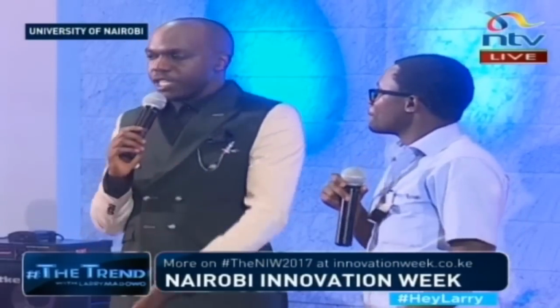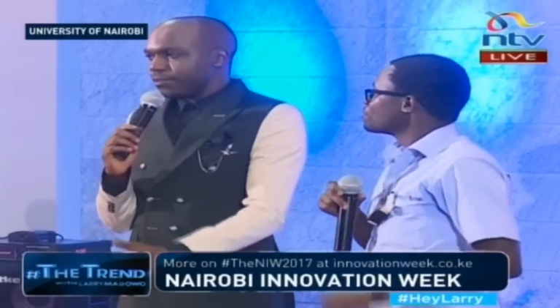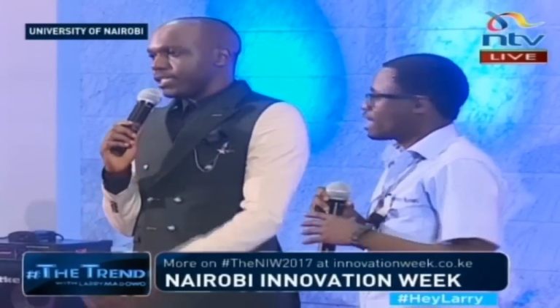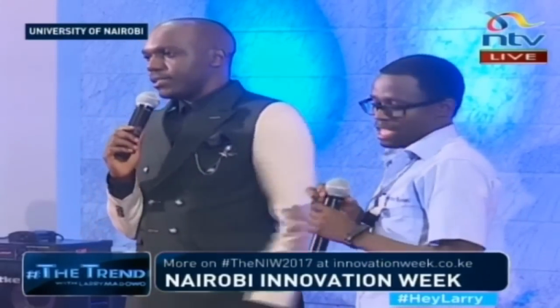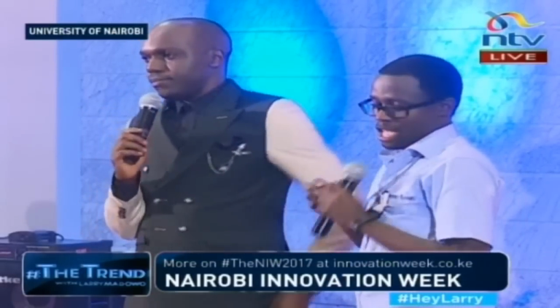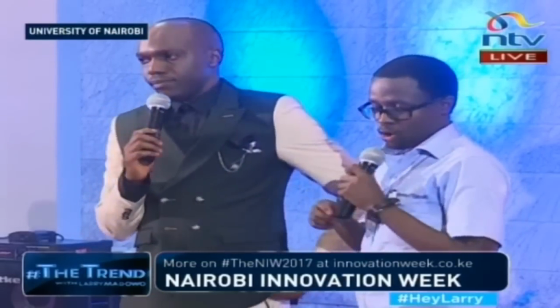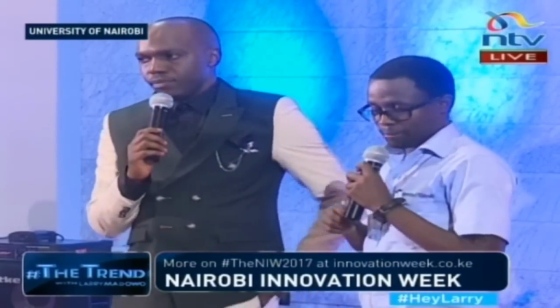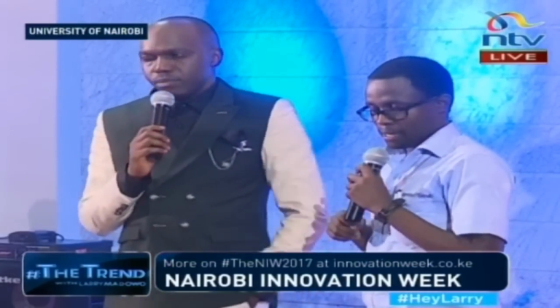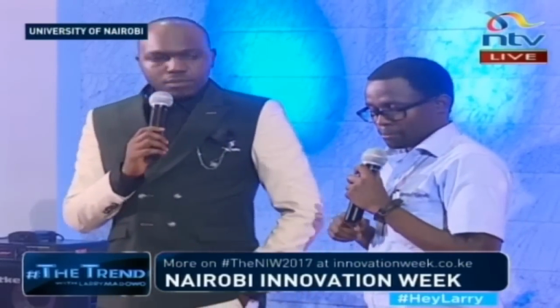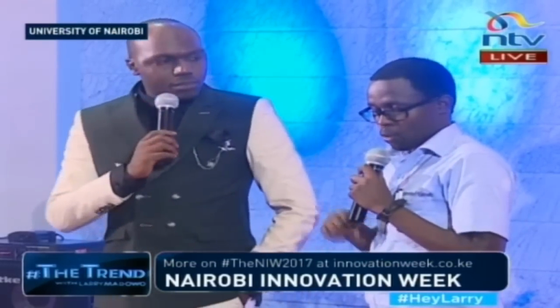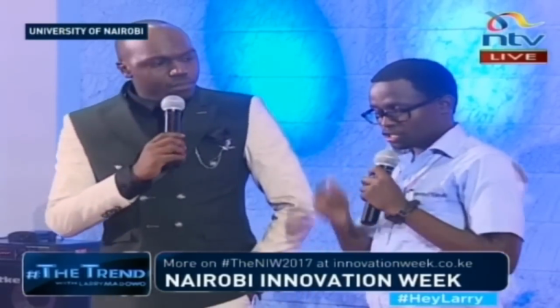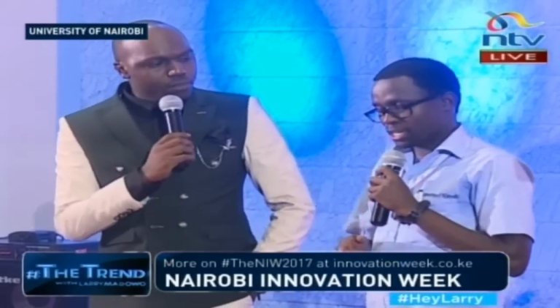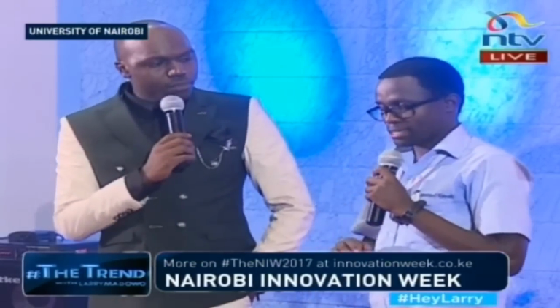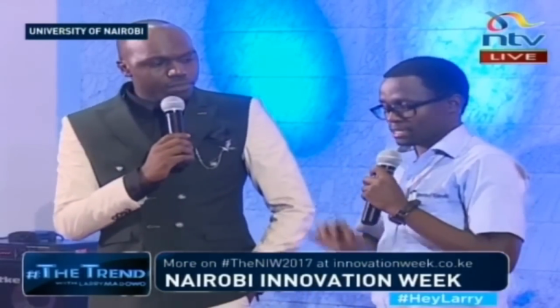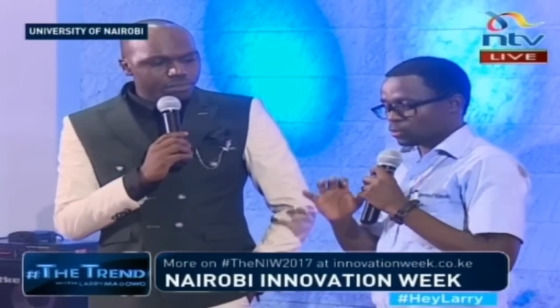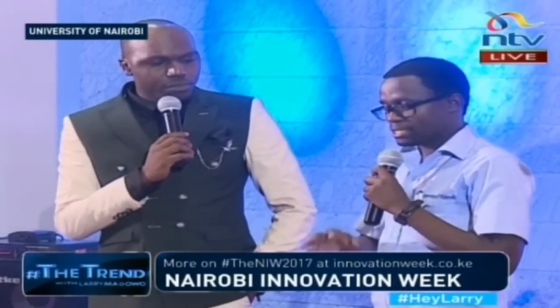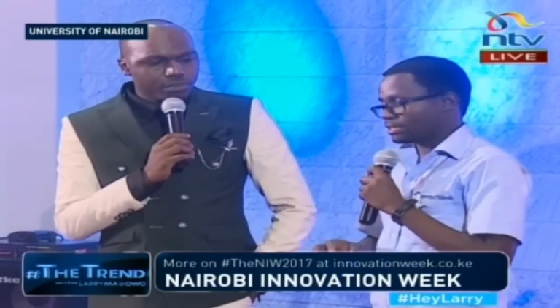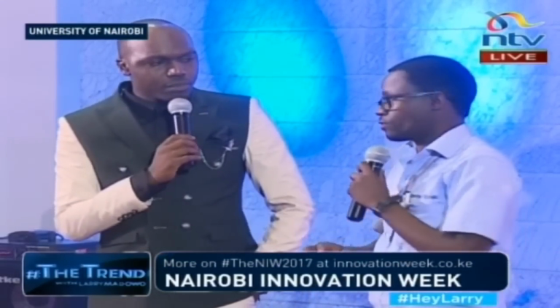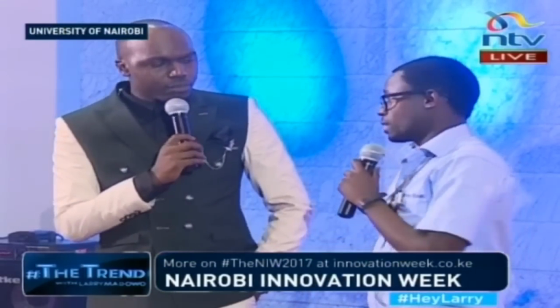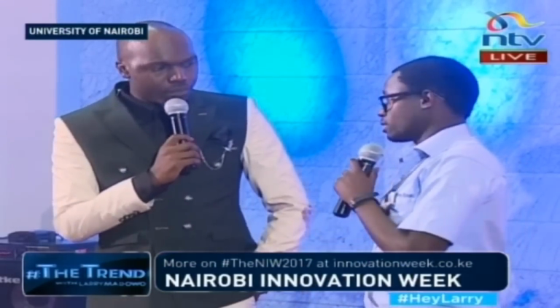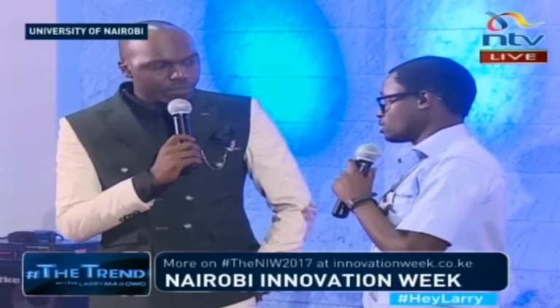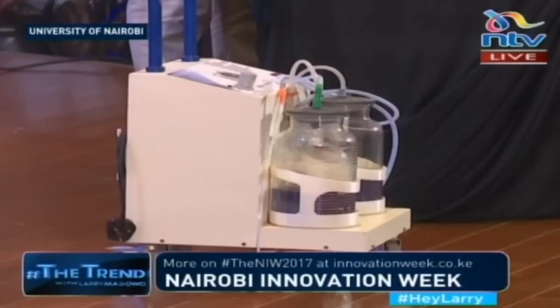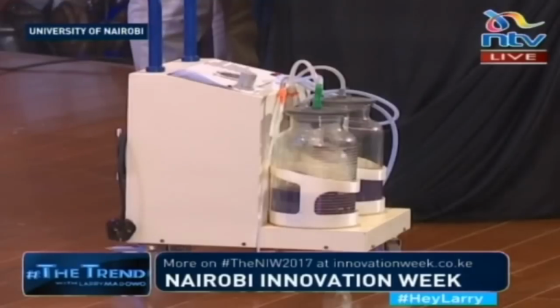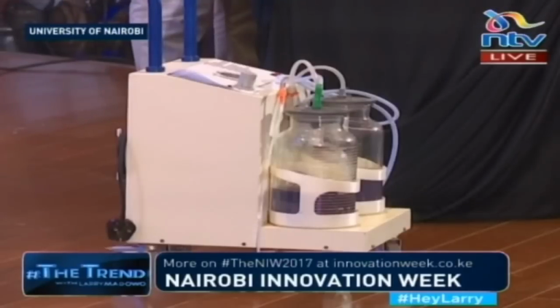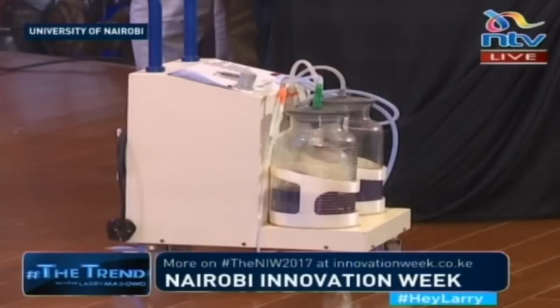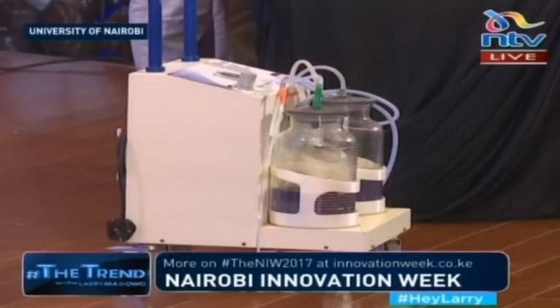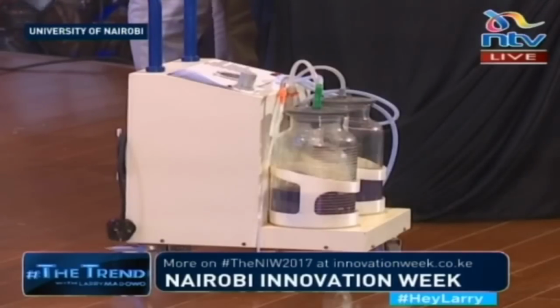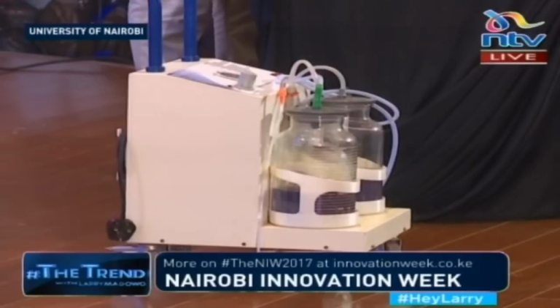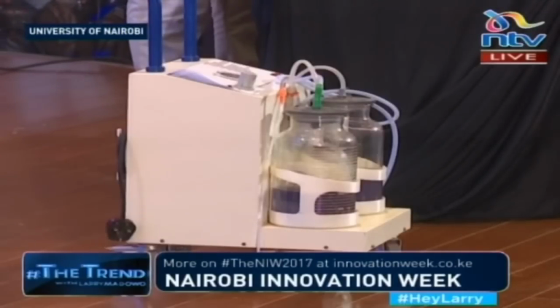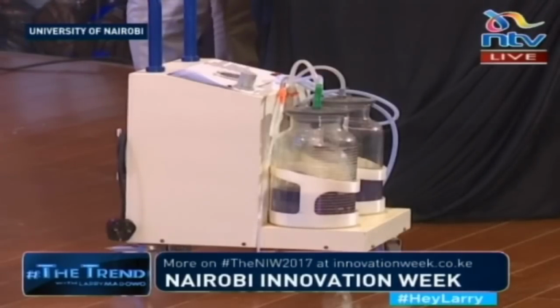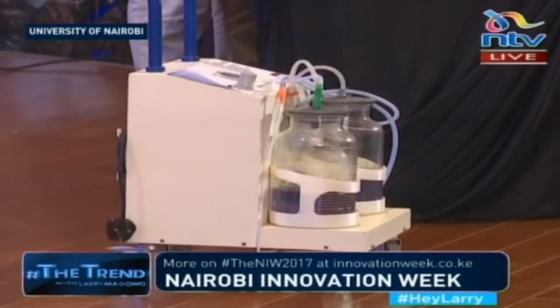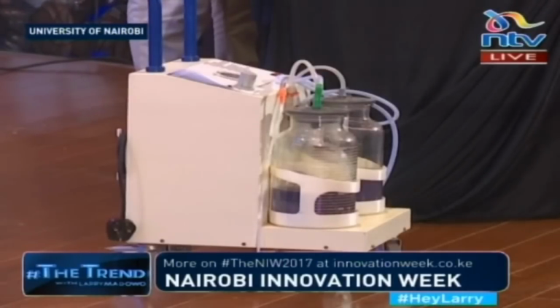What makes it unique is that we designed and fabricated this locally at the University of Nairobi Fab Lab.